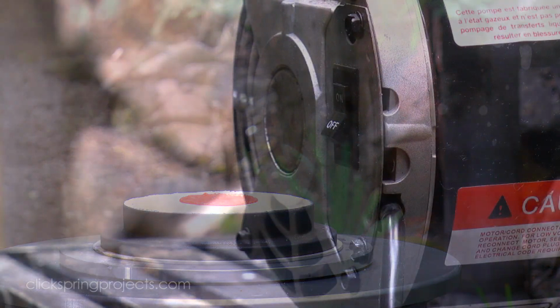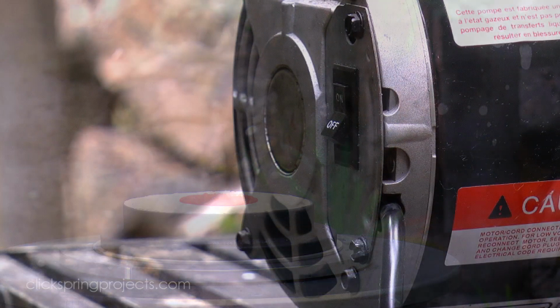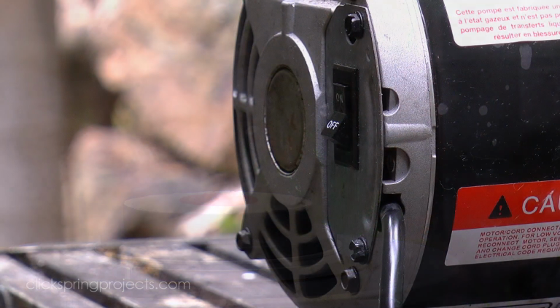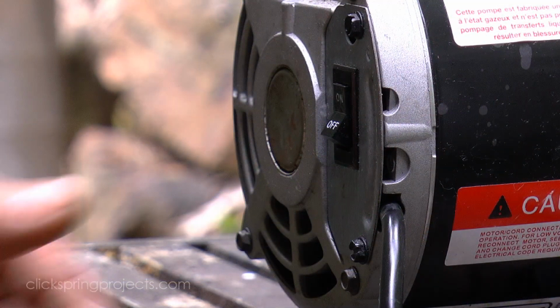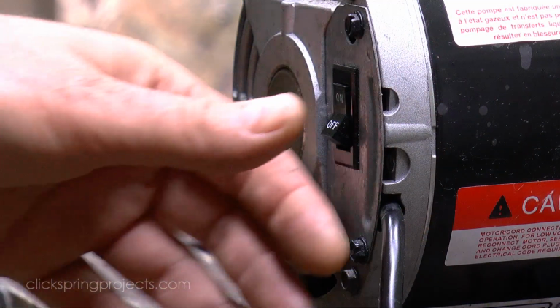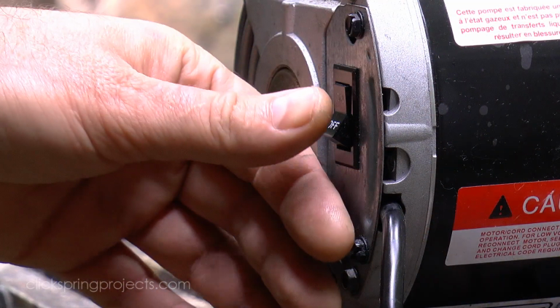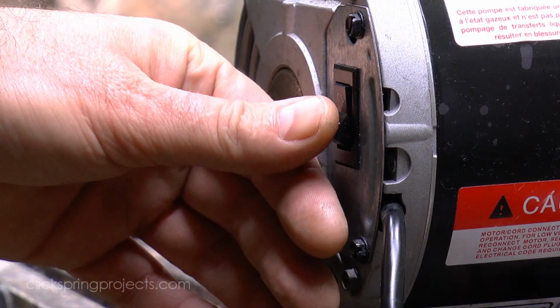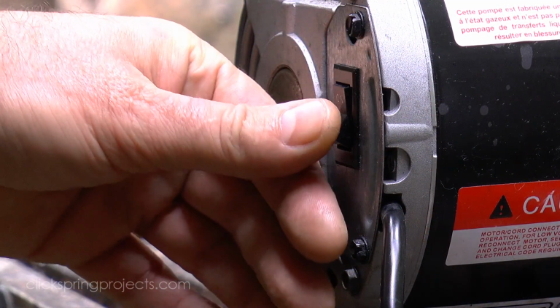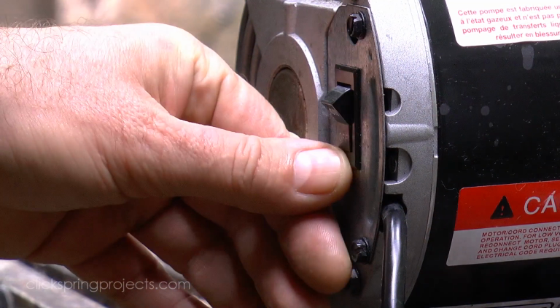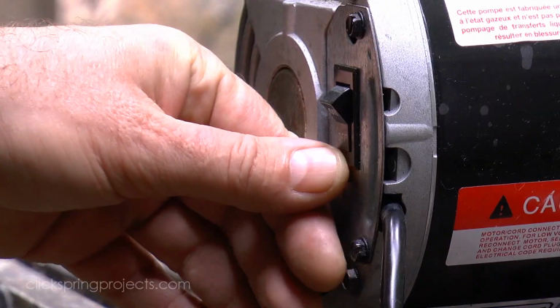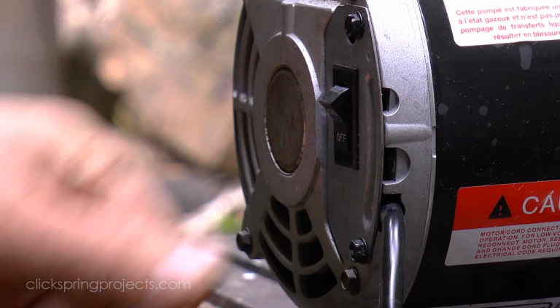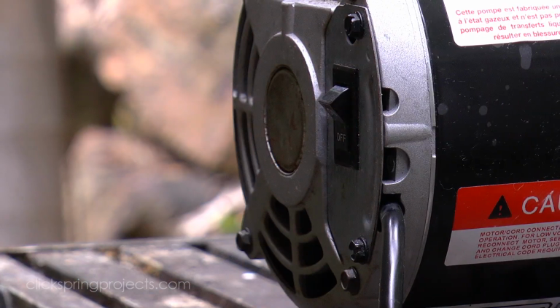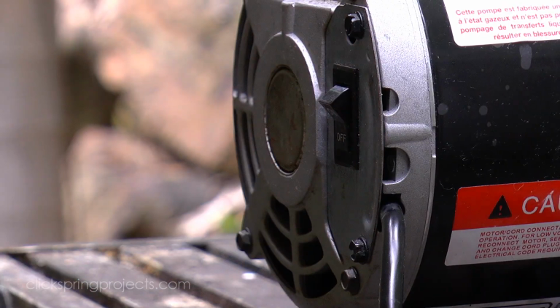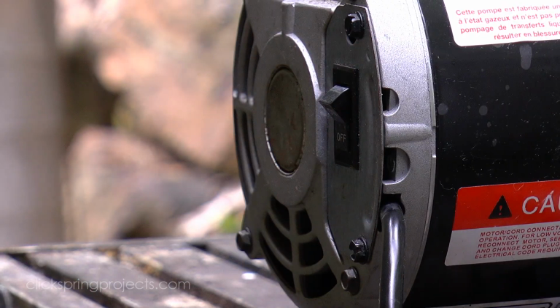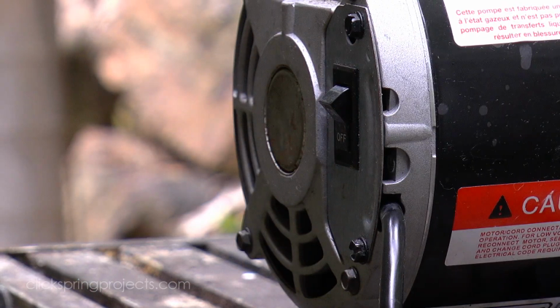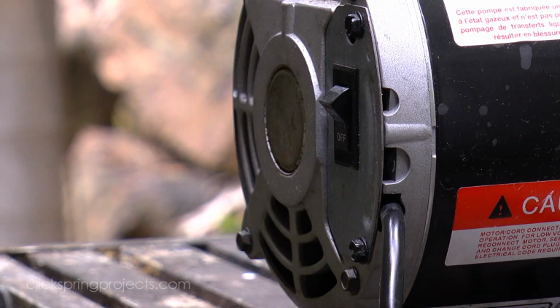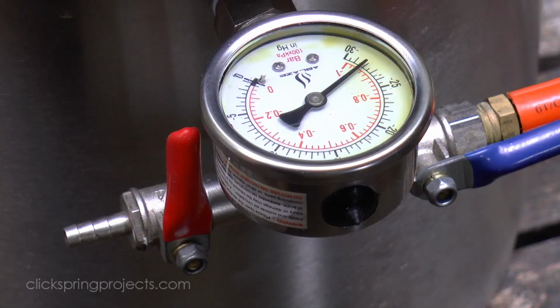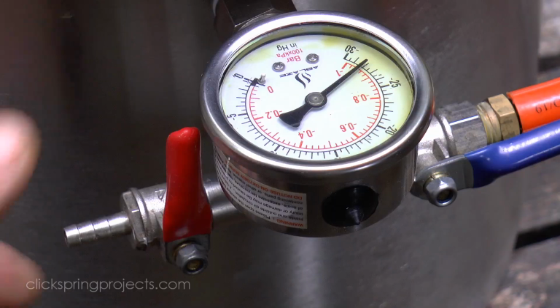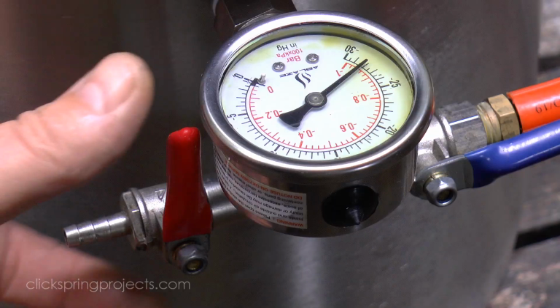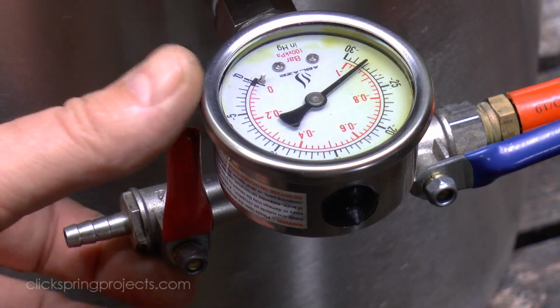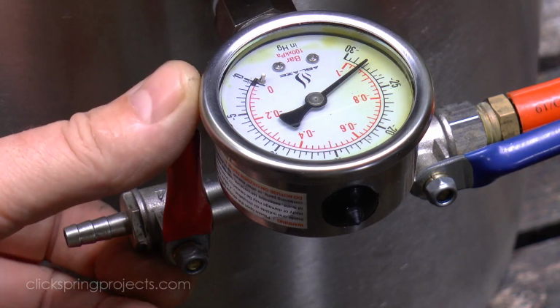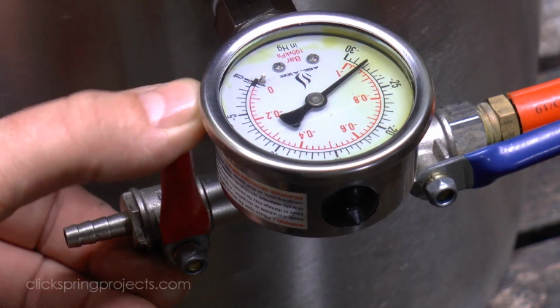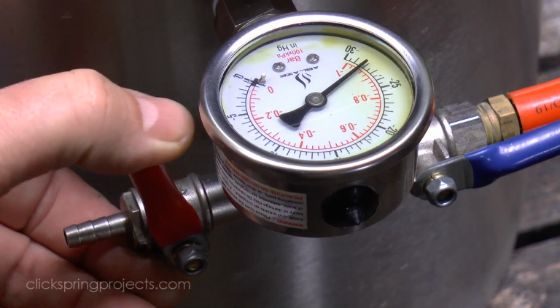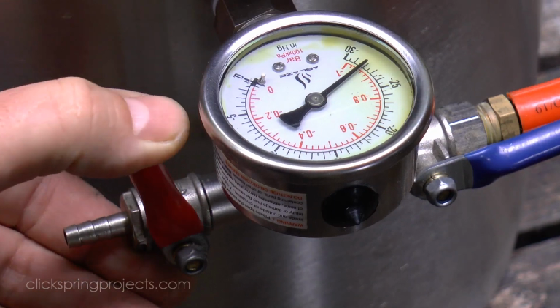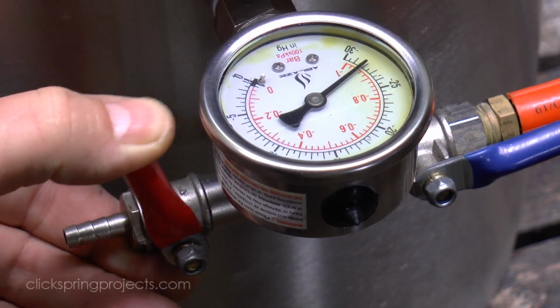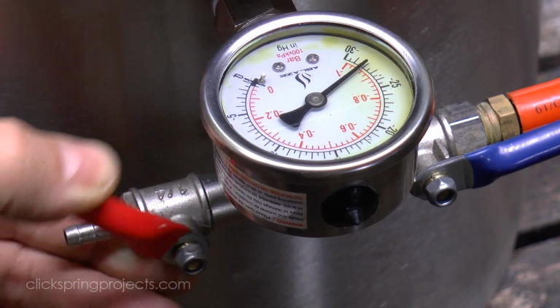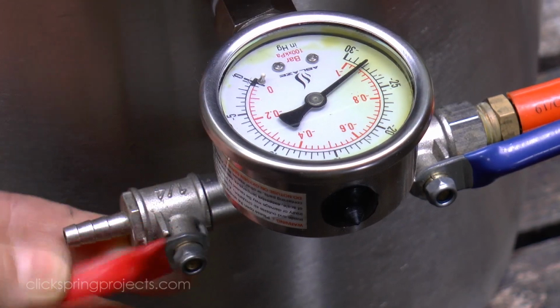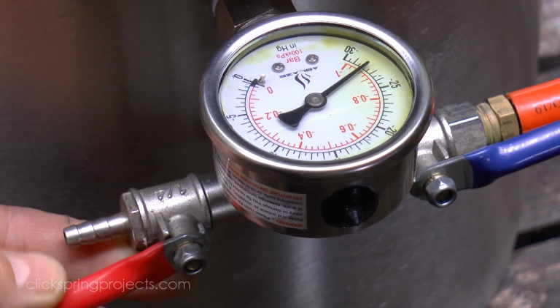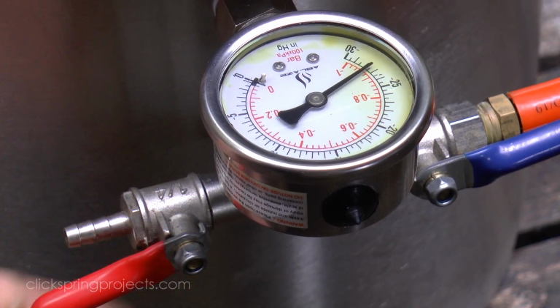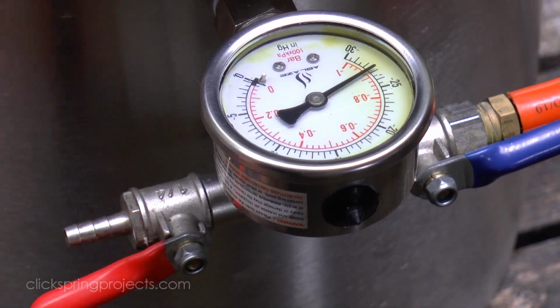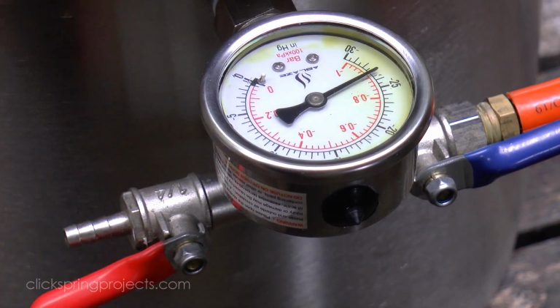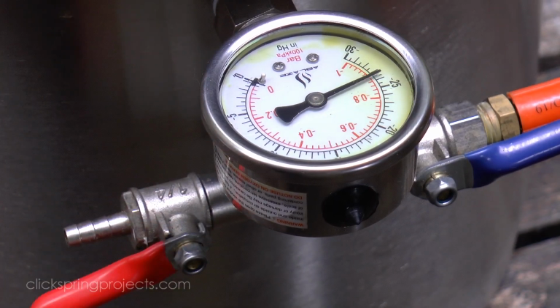Once the button of metal visible at the top of the flask has lost all colour, the pump goes off and the vacuum is broken.